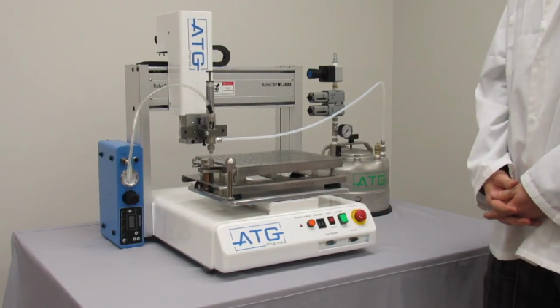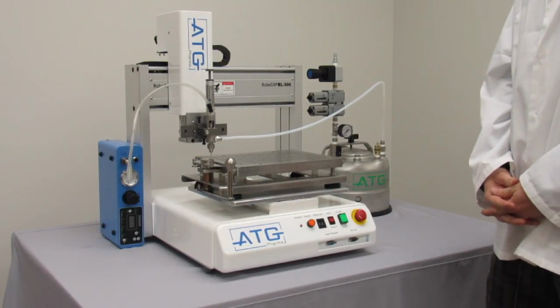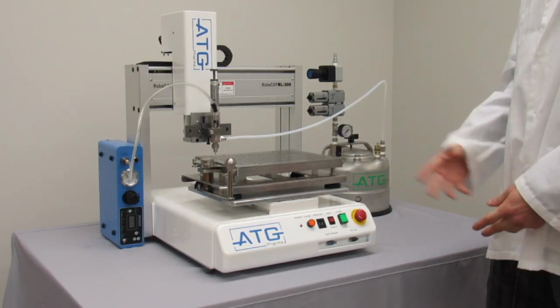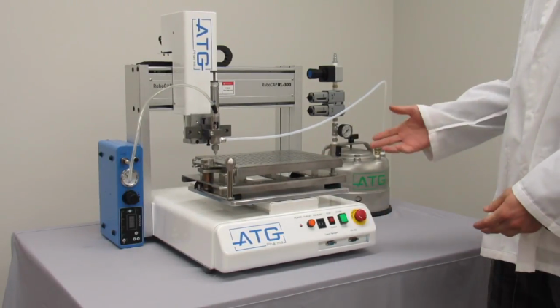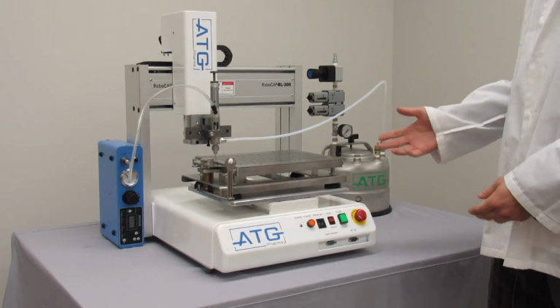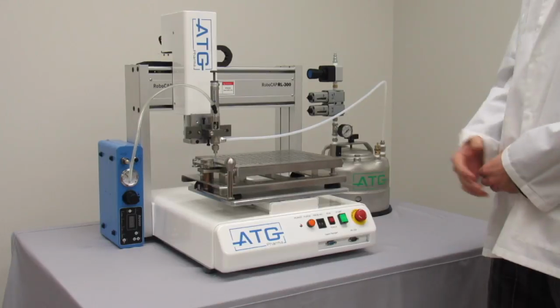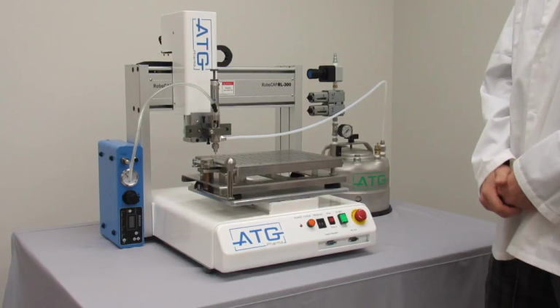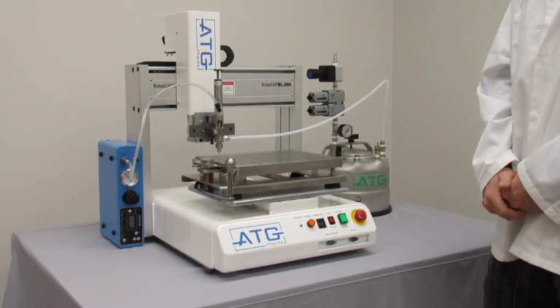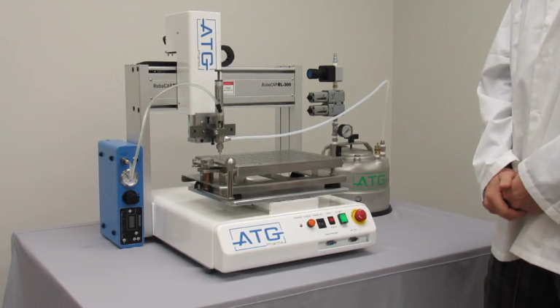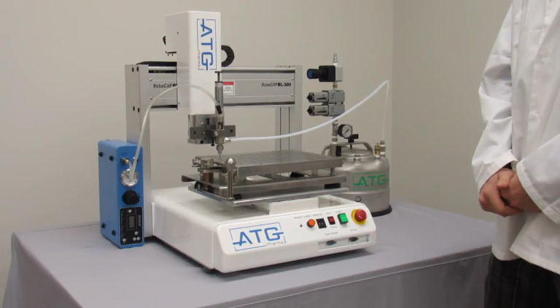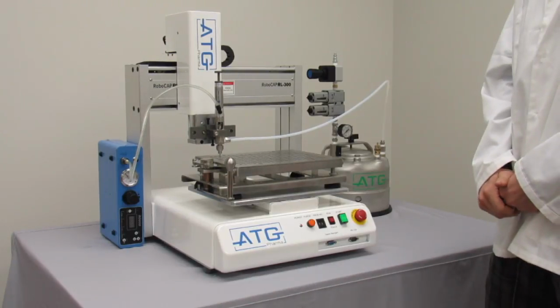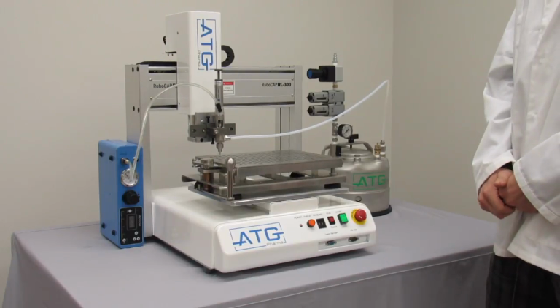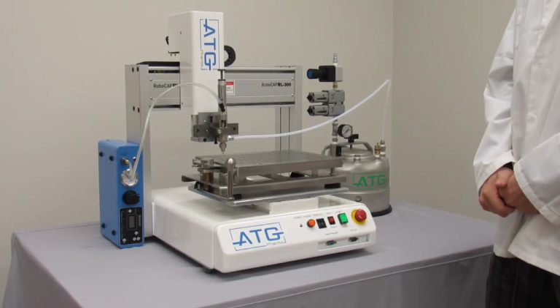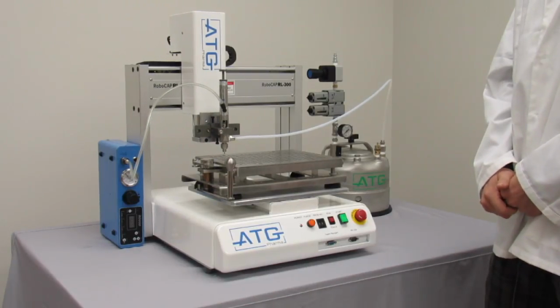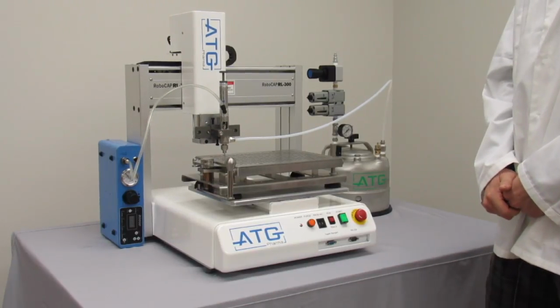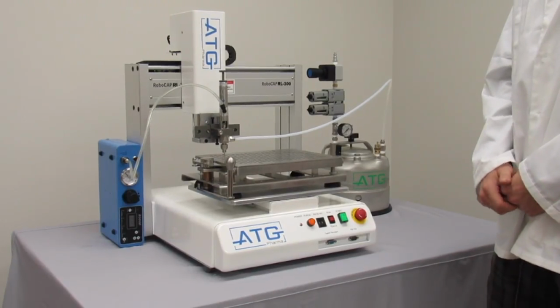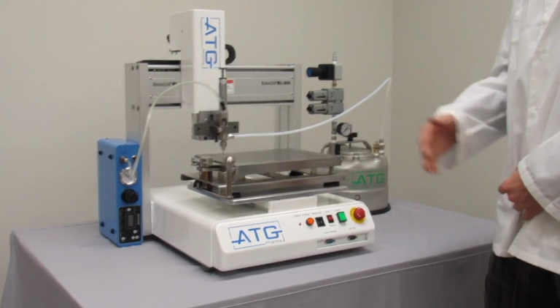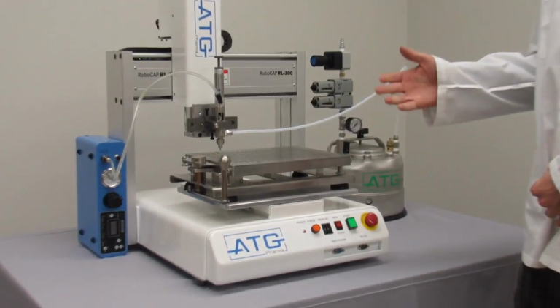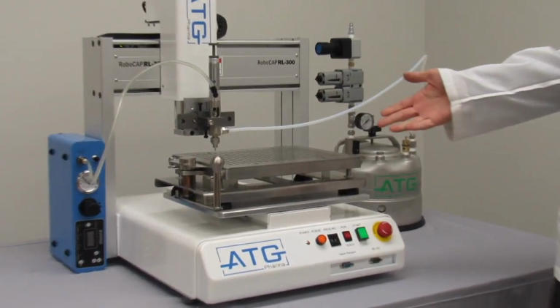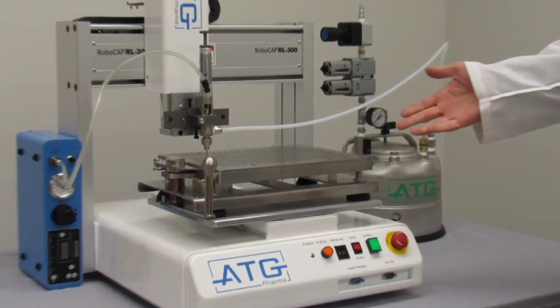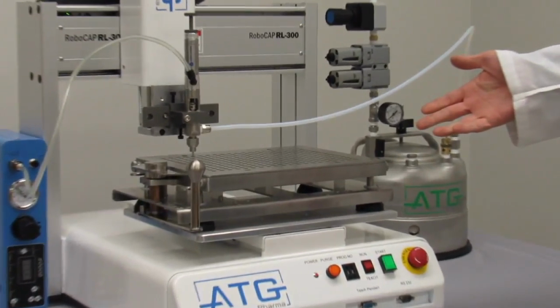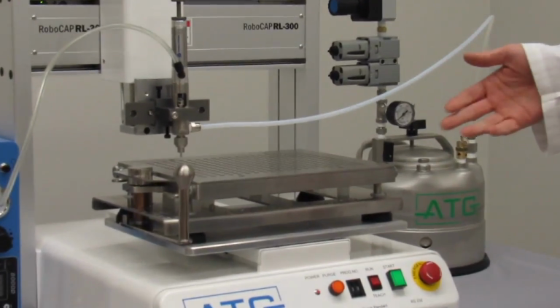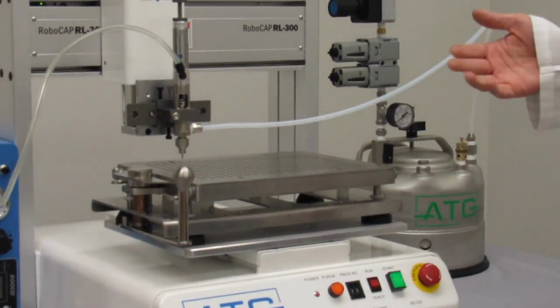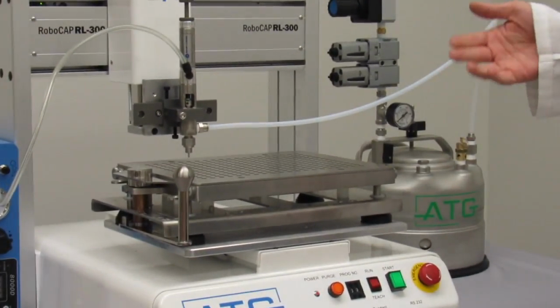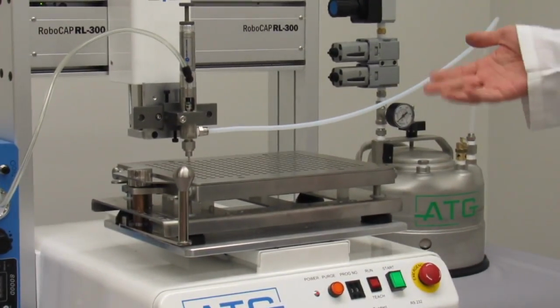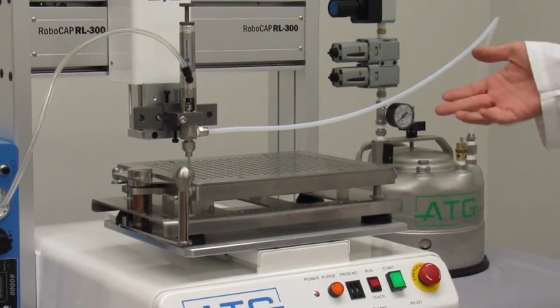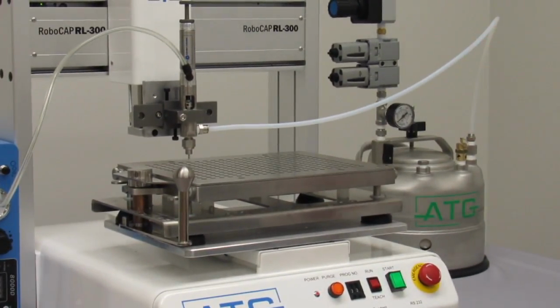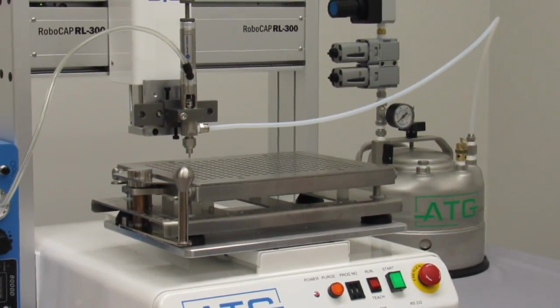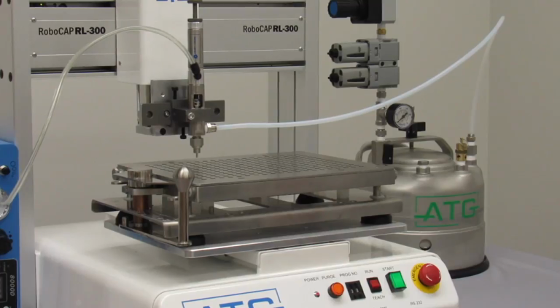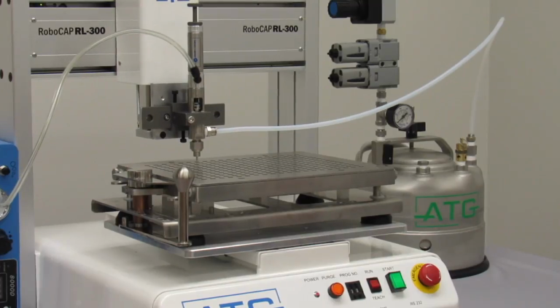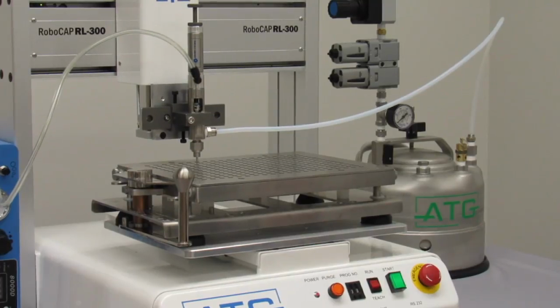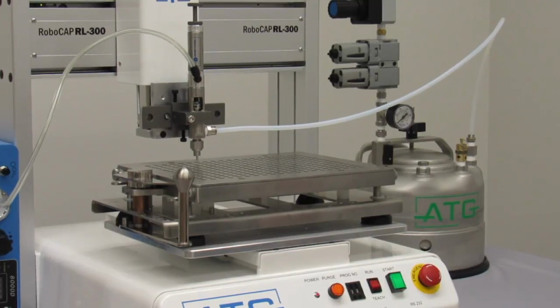The RoboCap has the capability to hold 100 different programs, which gives you the opportunity to fill up to 100 different products under one machine.